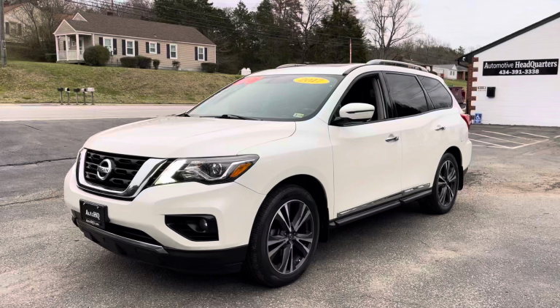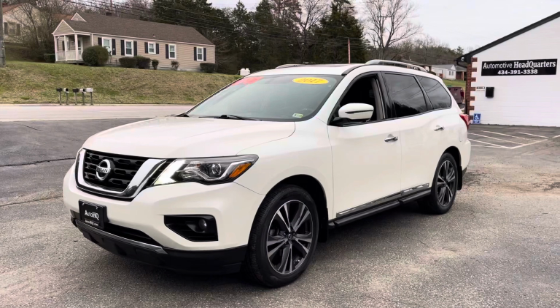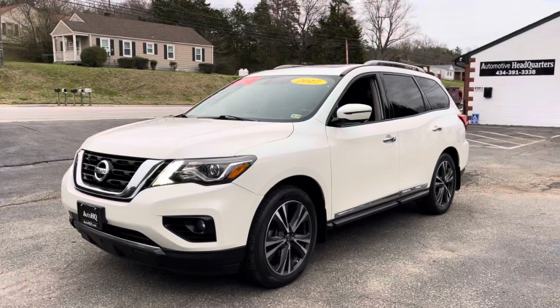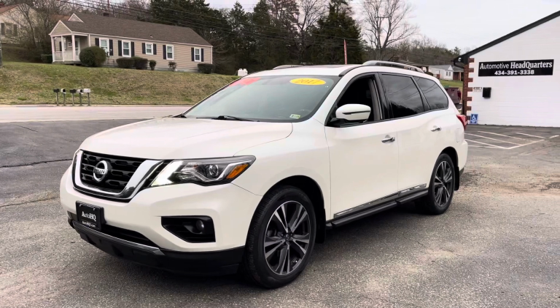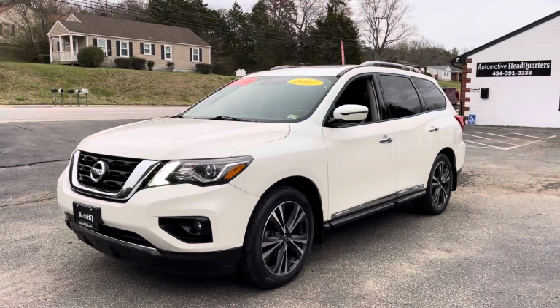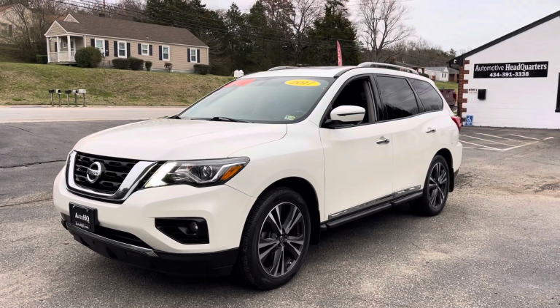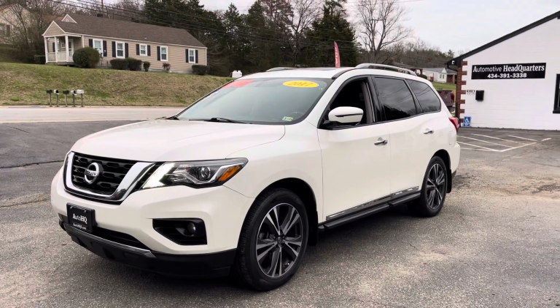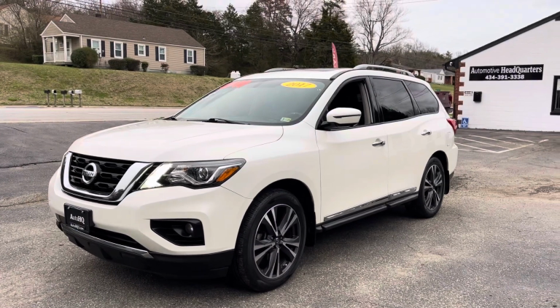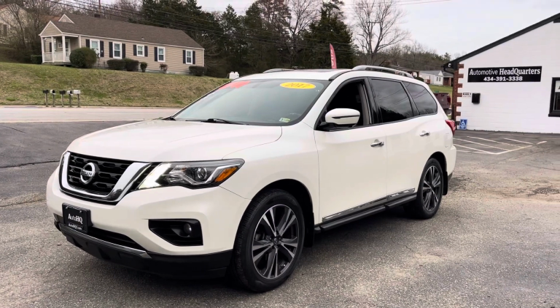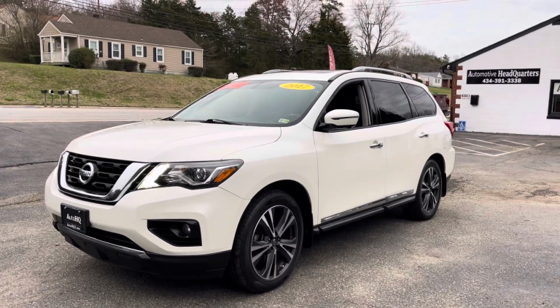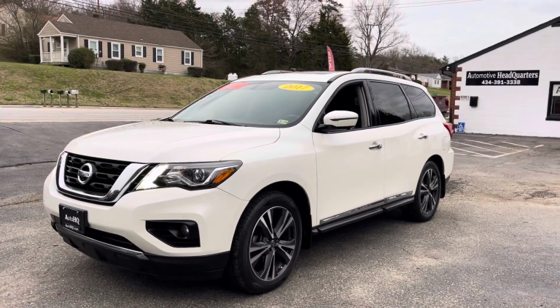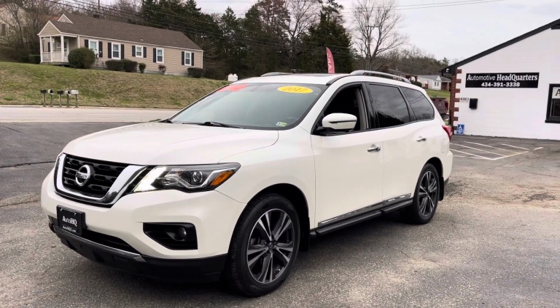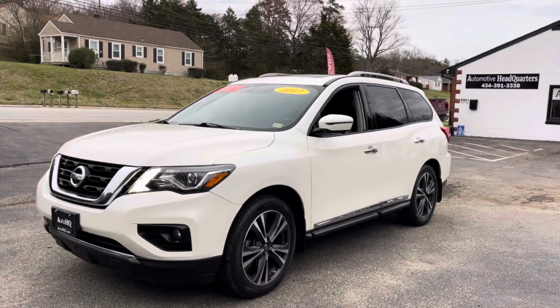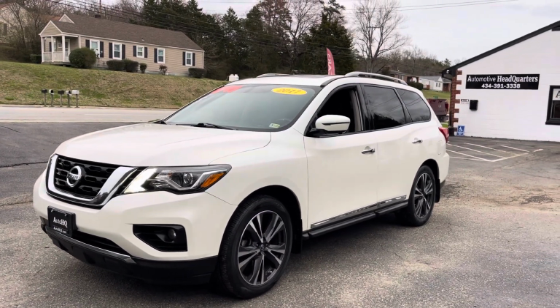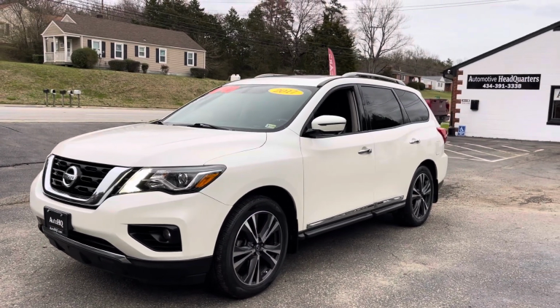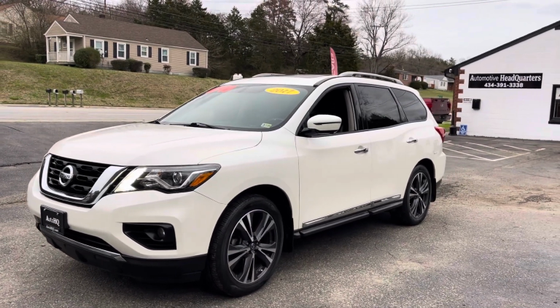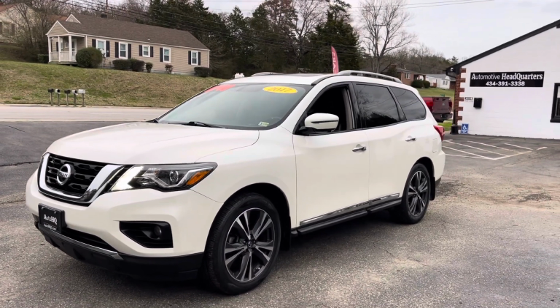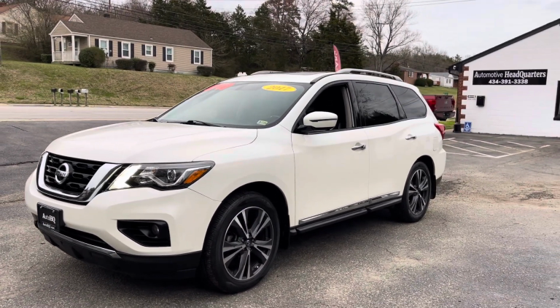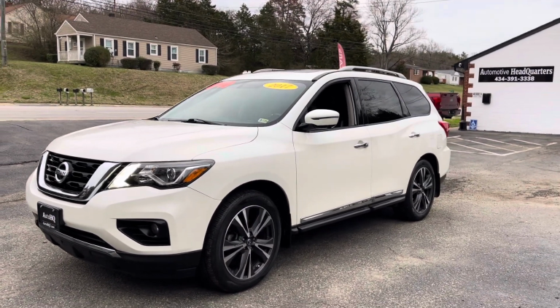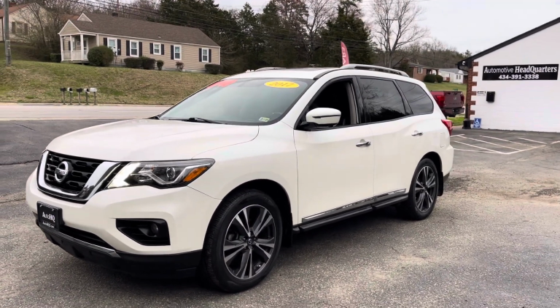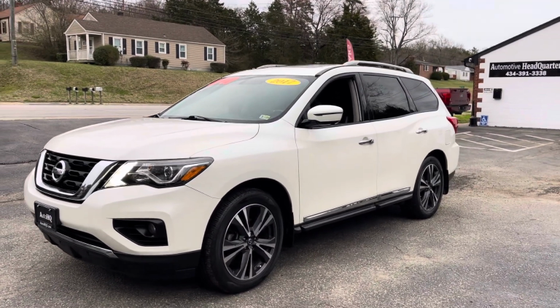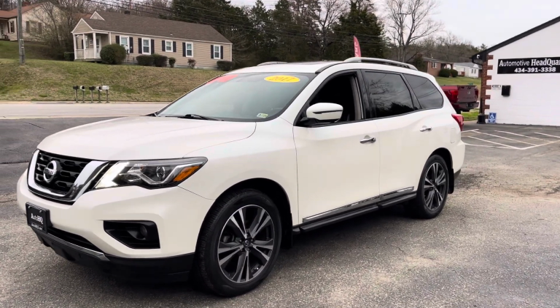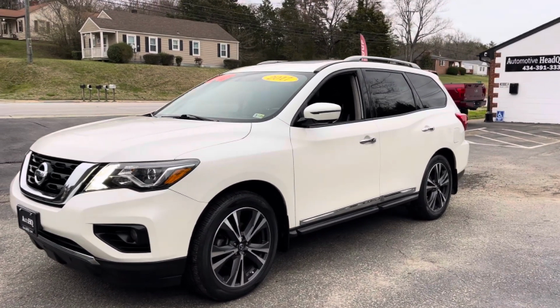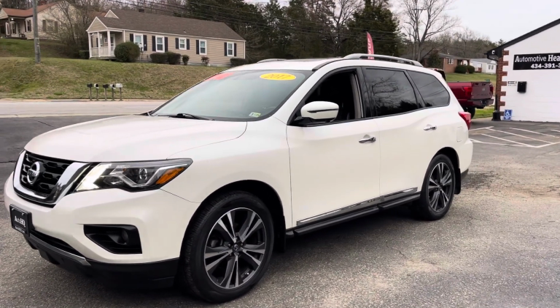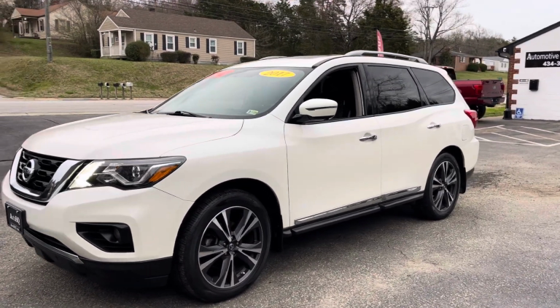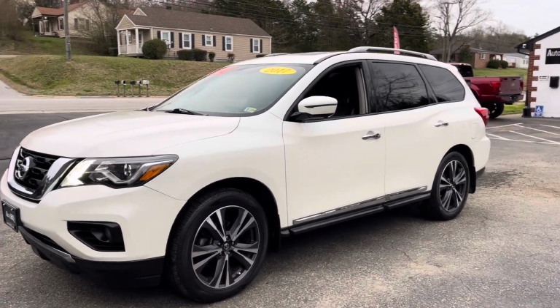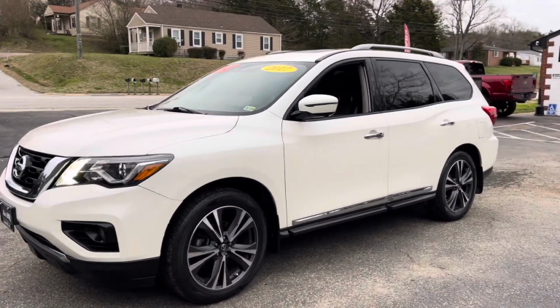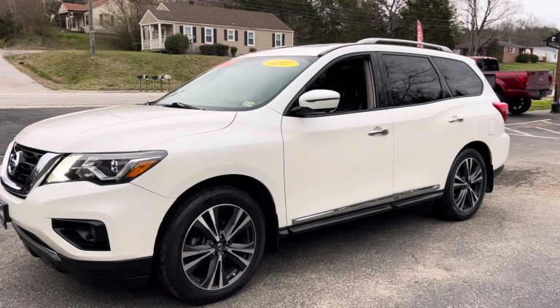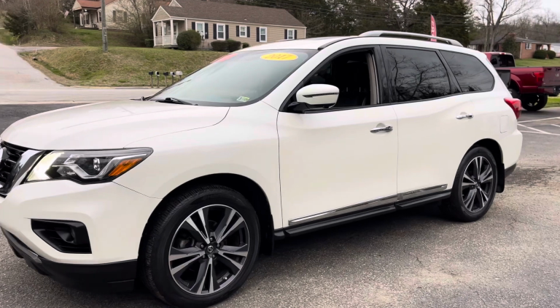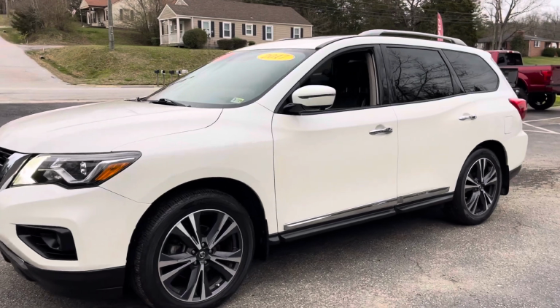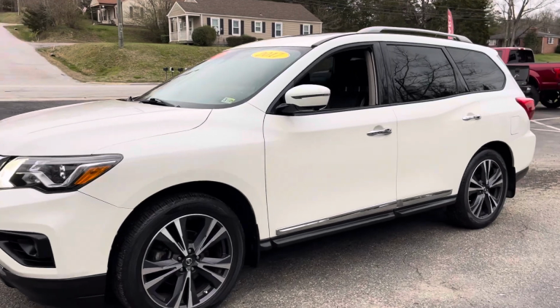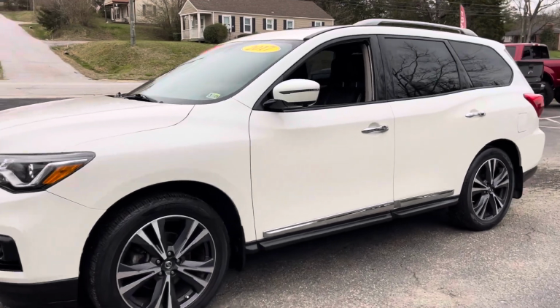Hey guys, Bryan Automotive Headquarters in Farmsville, Virginia — your truck headquarters for Central Virginia, located right here on busy East 3rd Street.